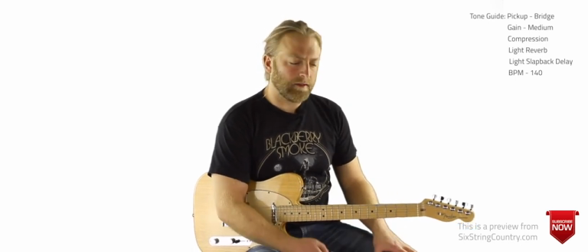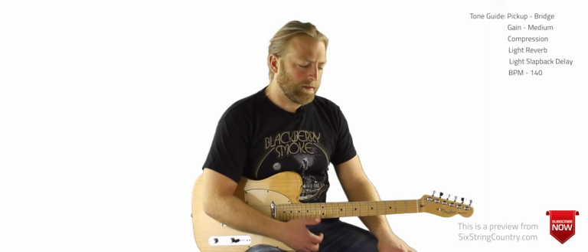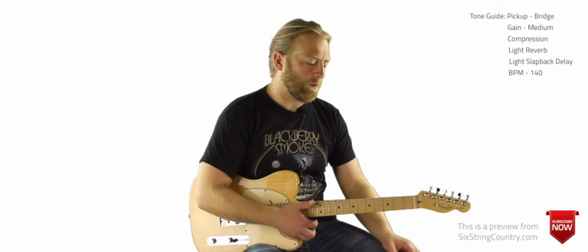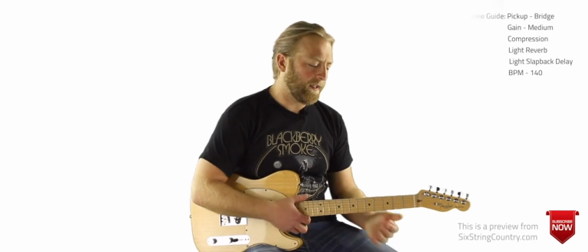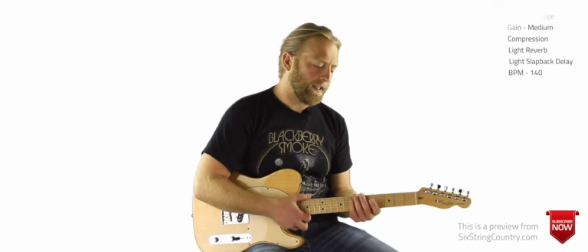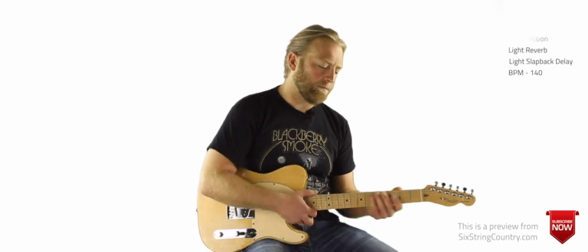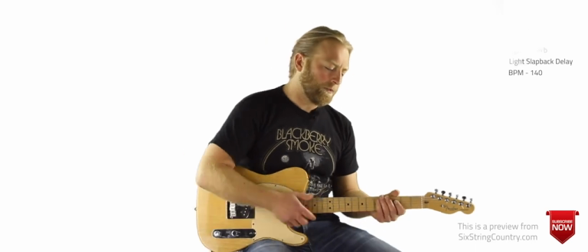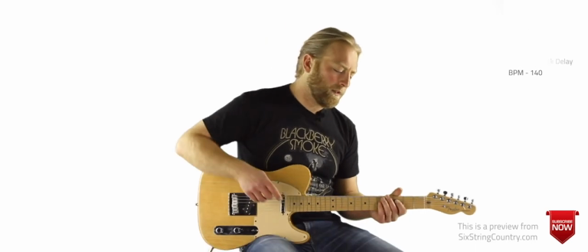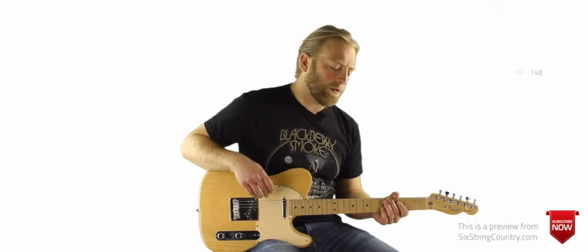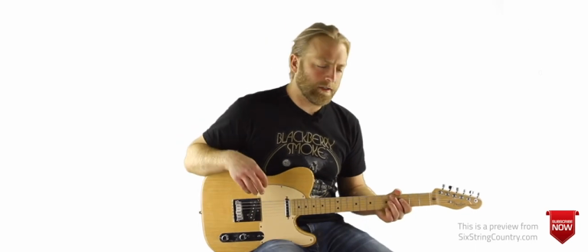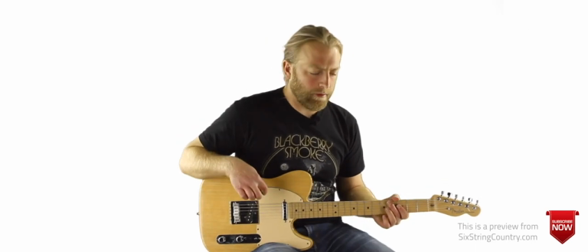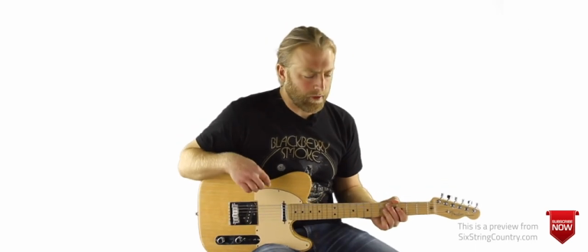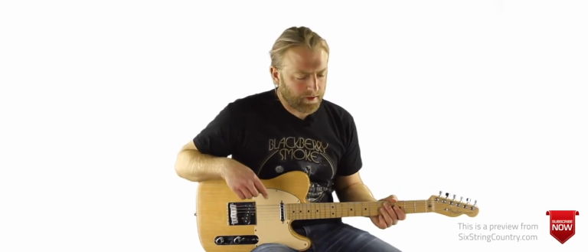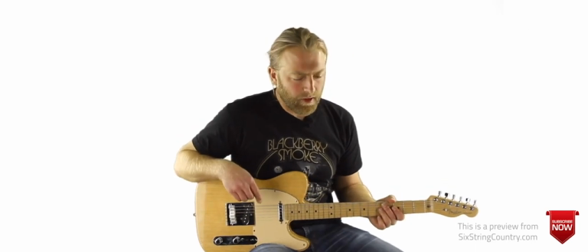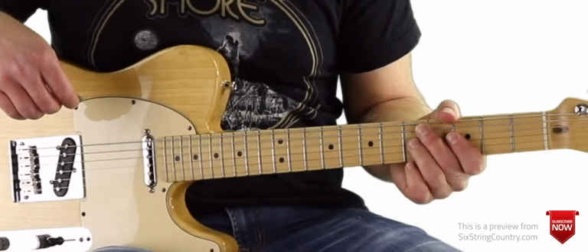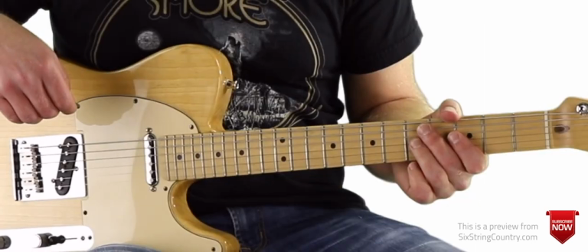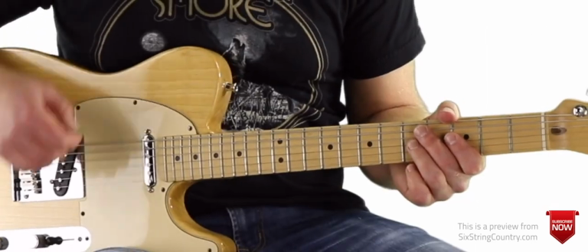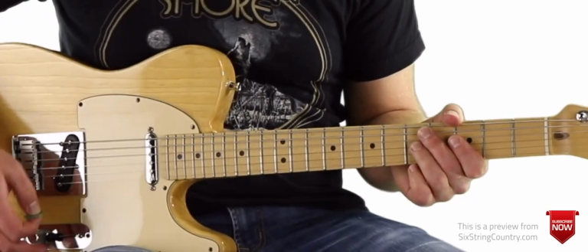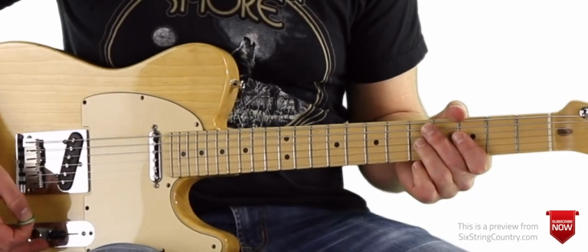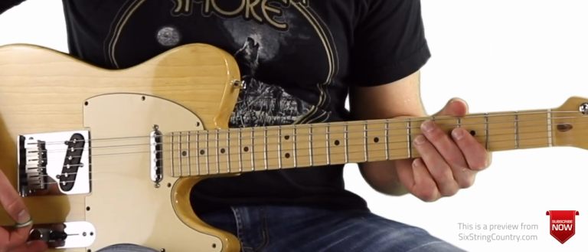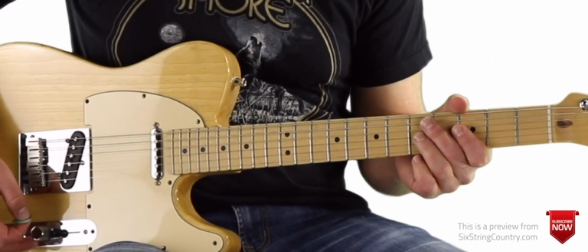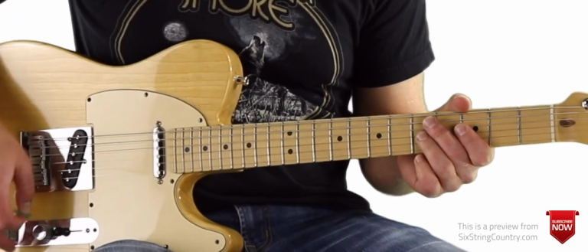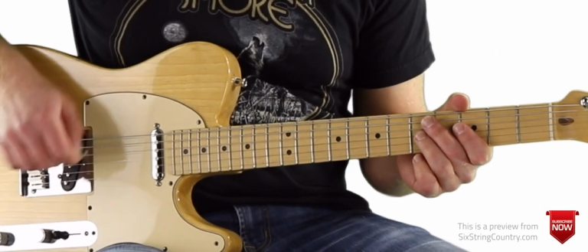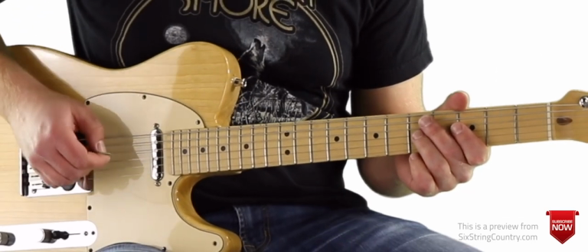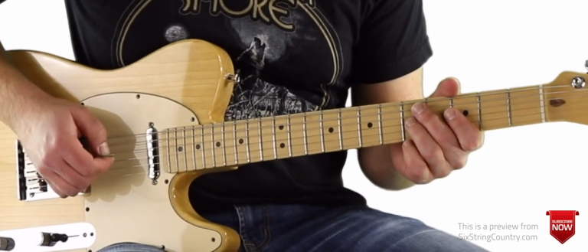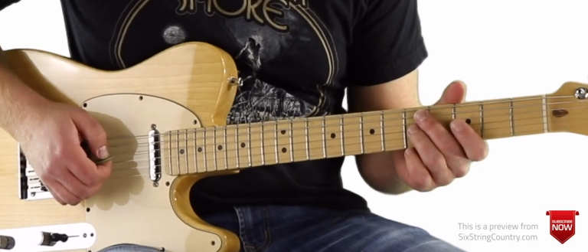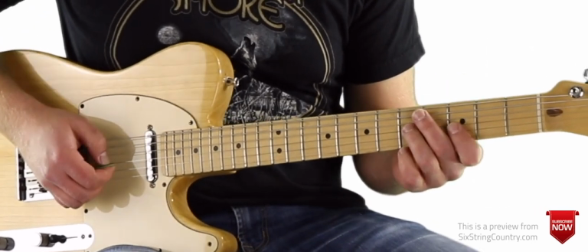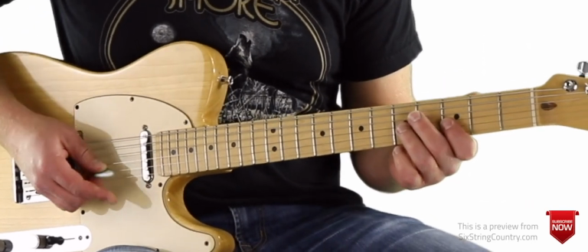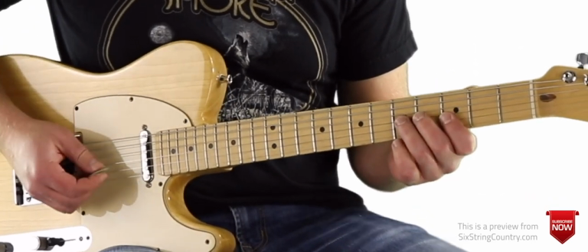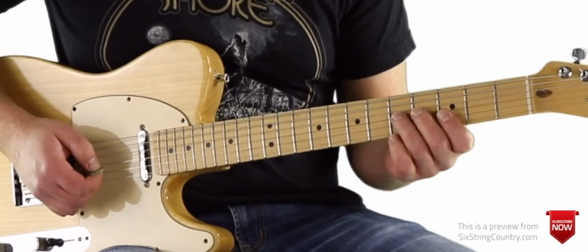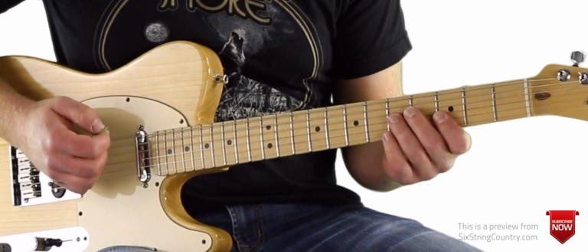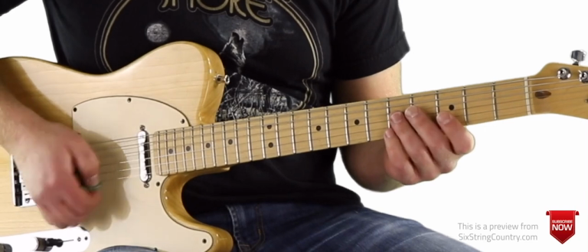Yeah, we'll play it again. All right, so here's how it looks: one, two, three, four, one, two.